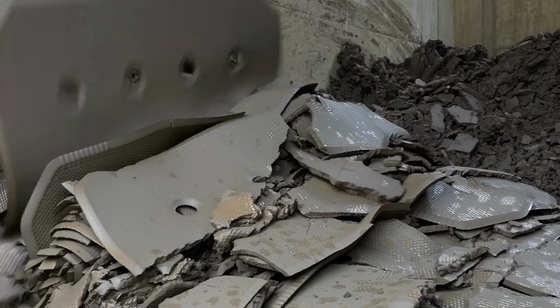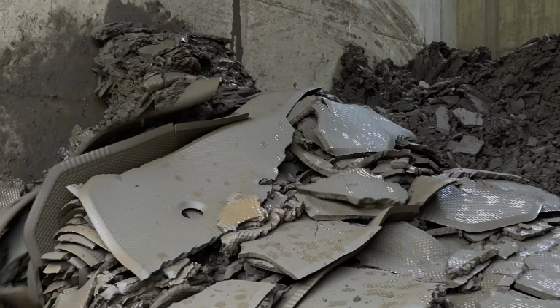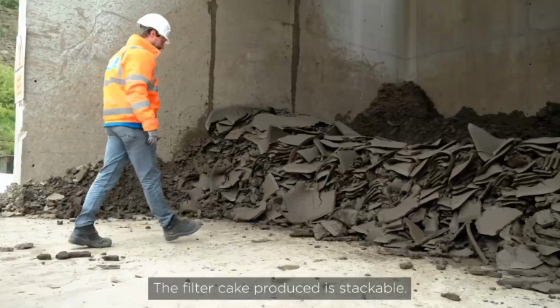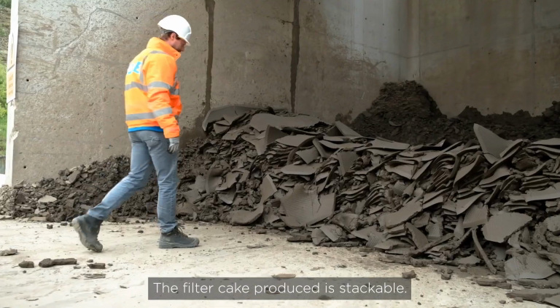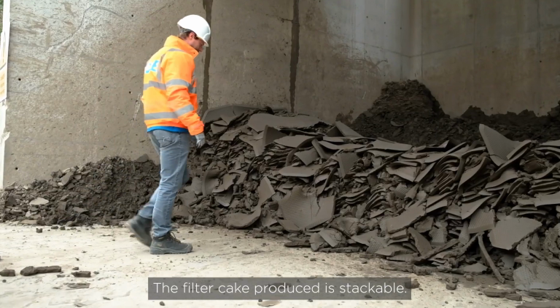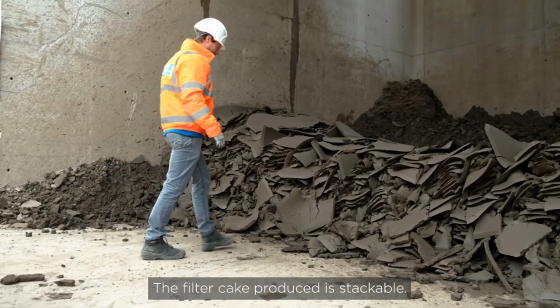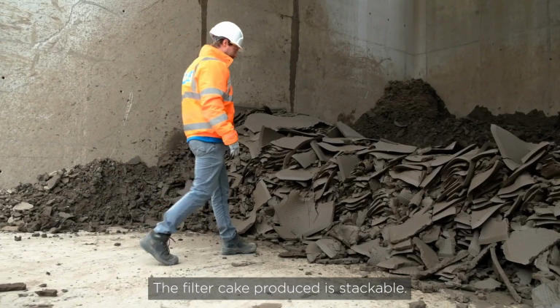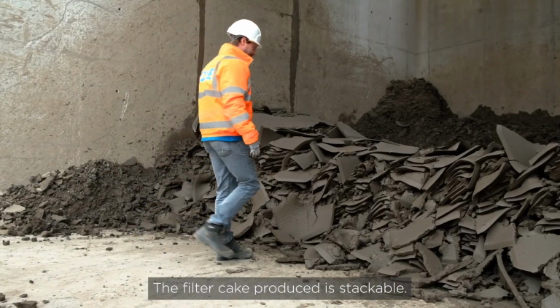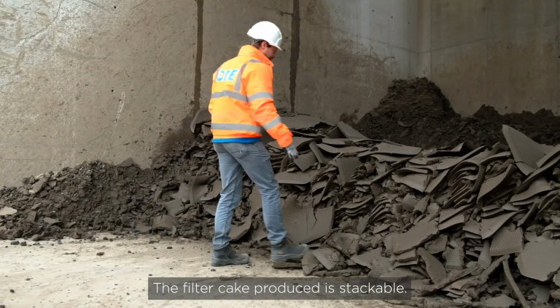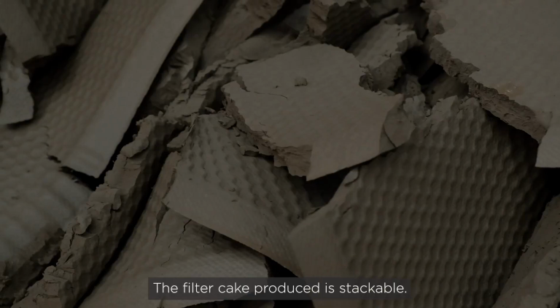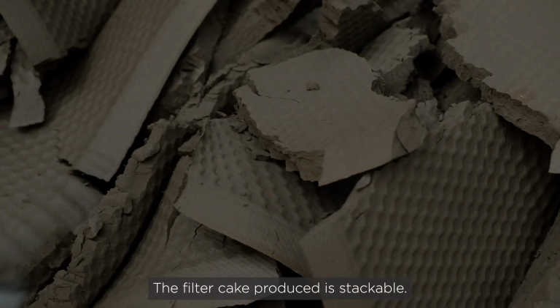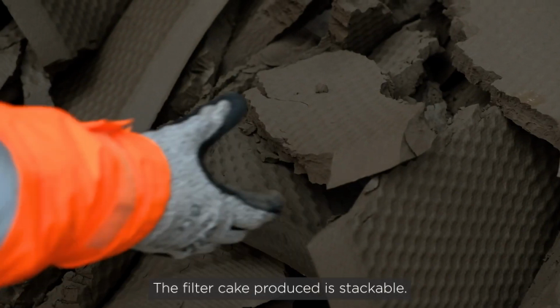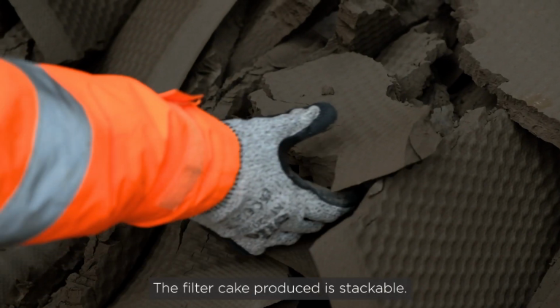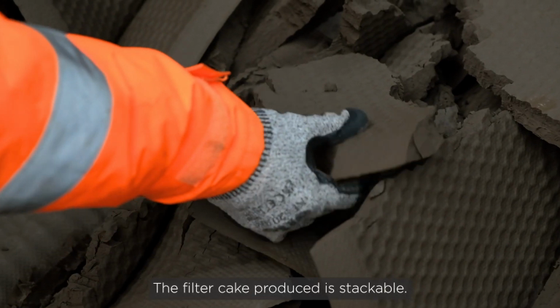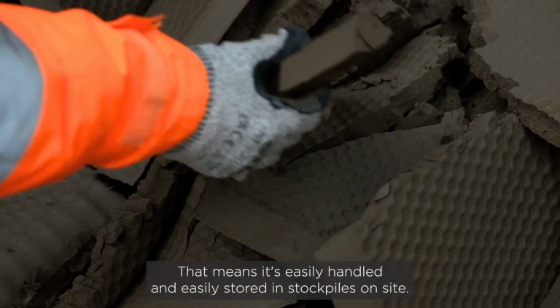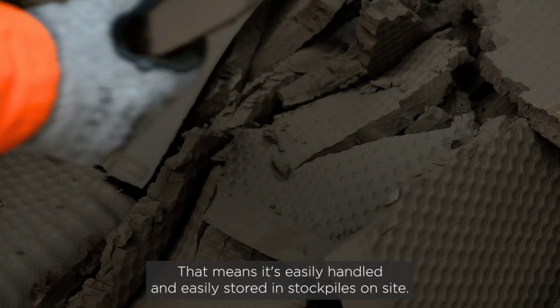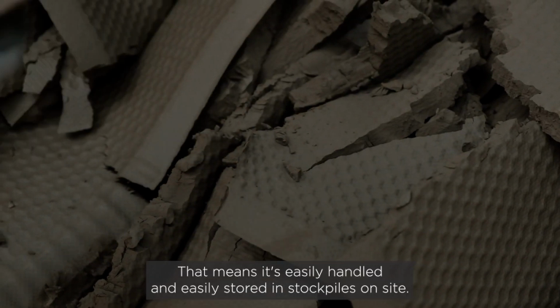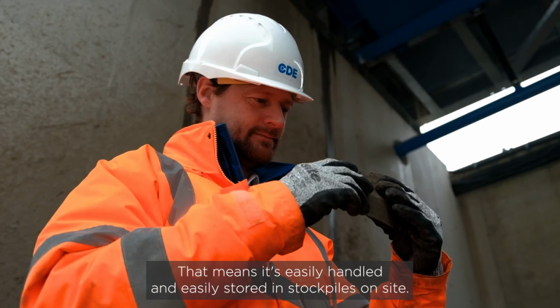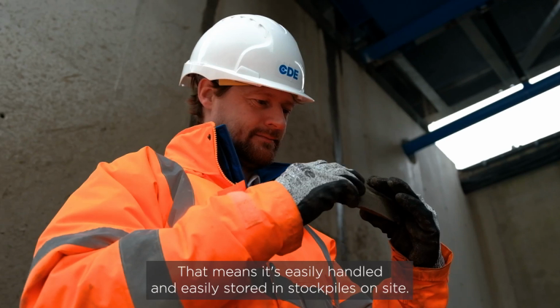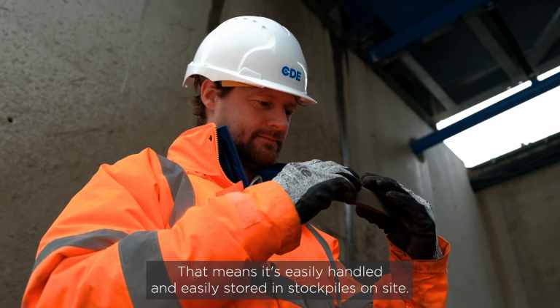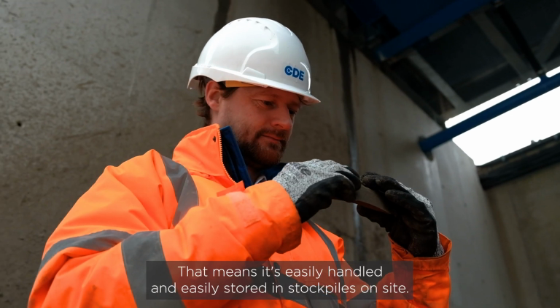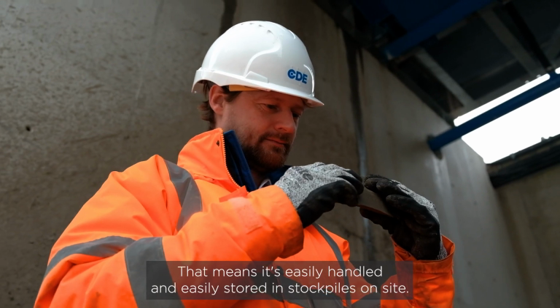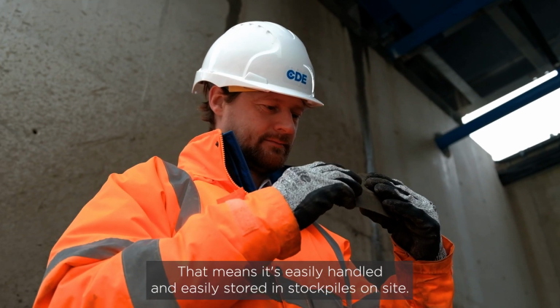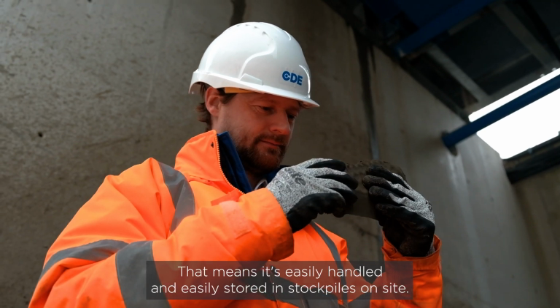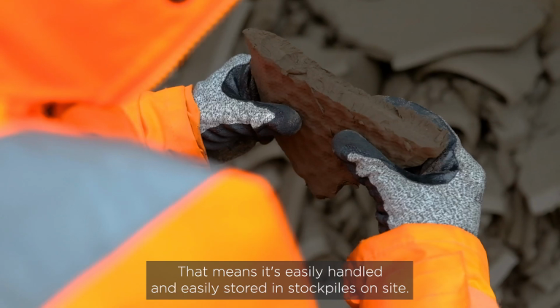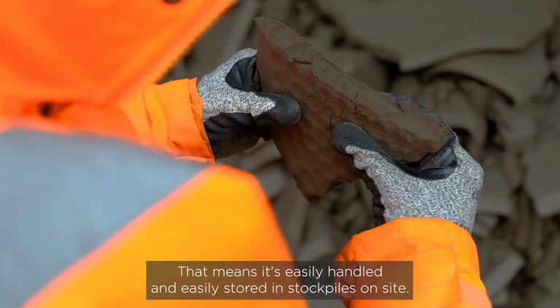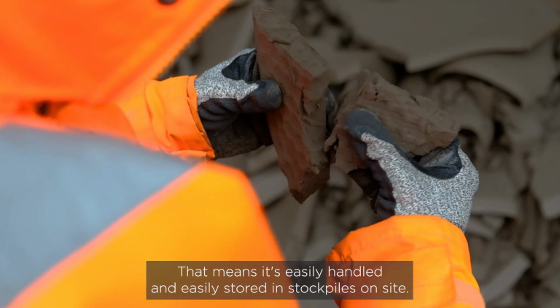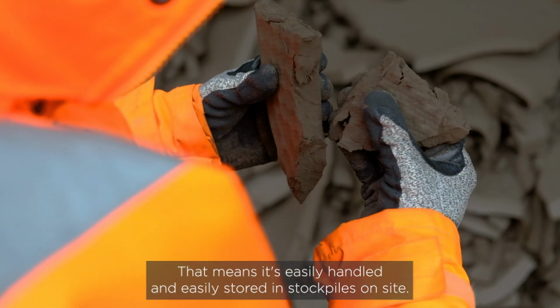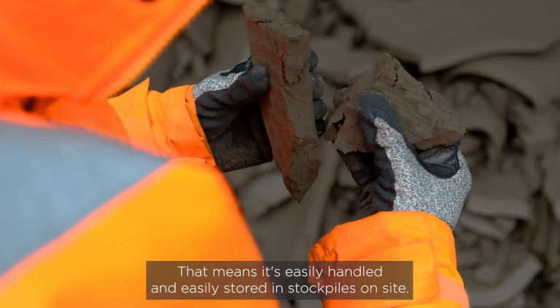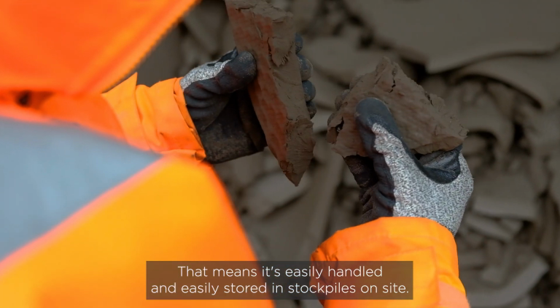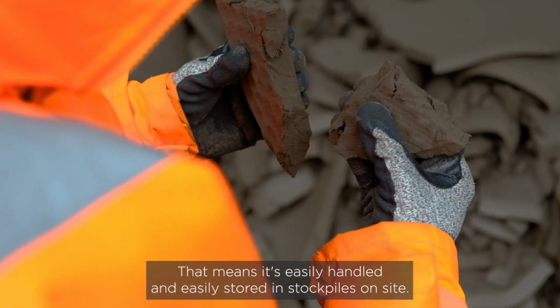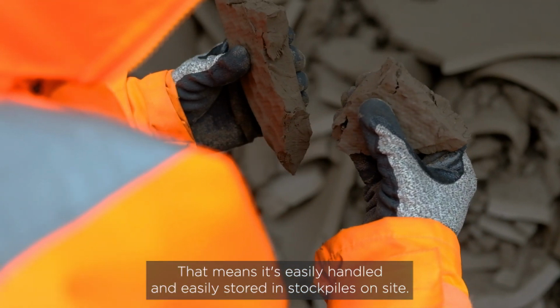The filter cake produced is stackable. That means it's easily handled and easily stored in stockpiles on site.